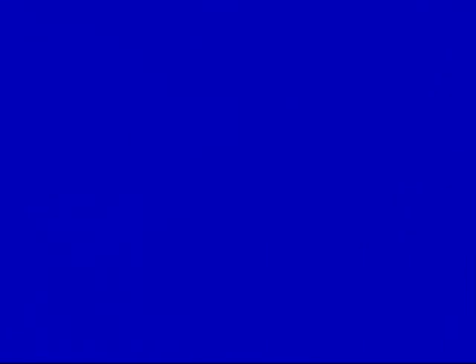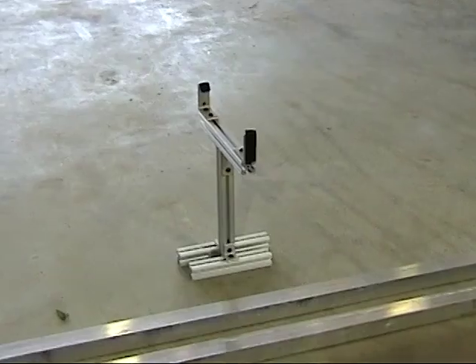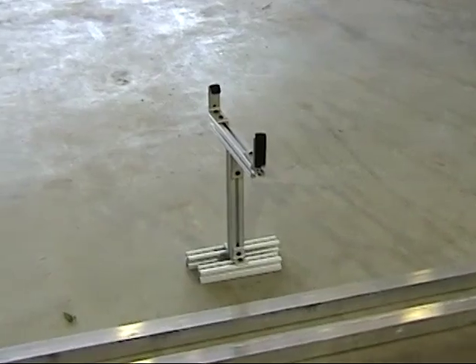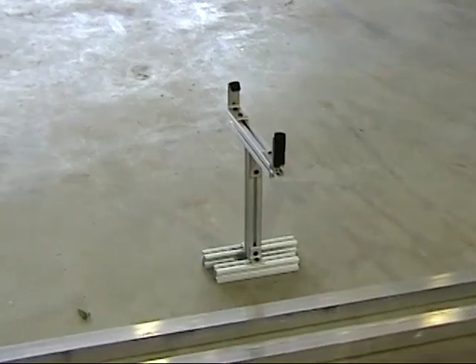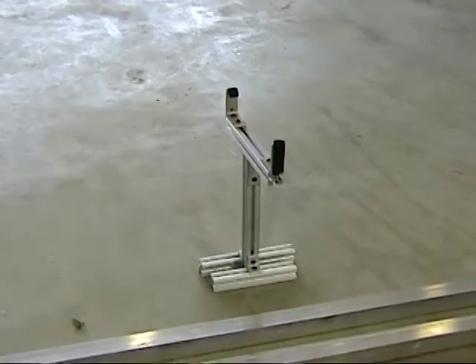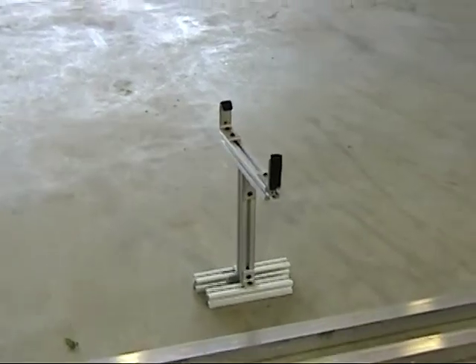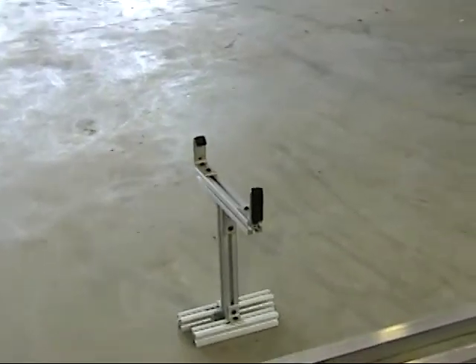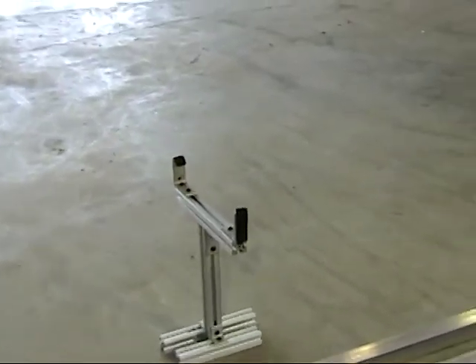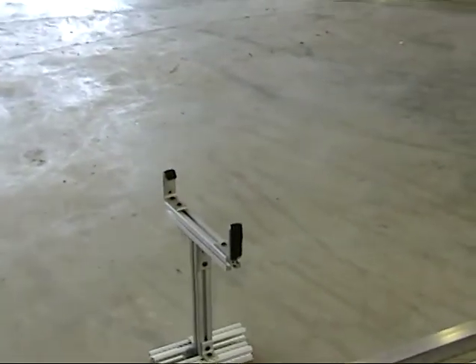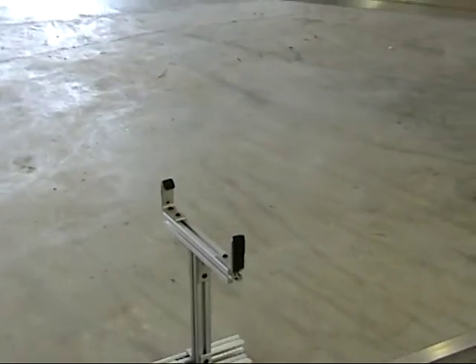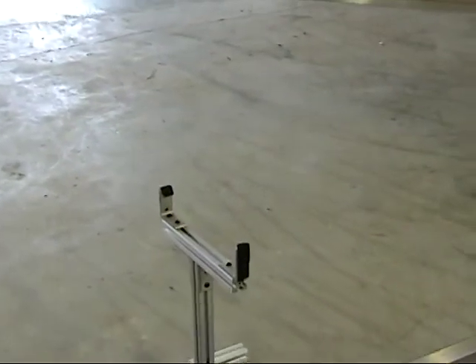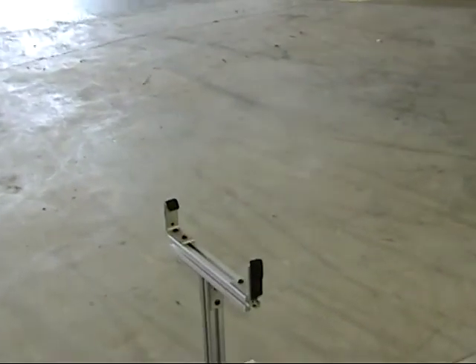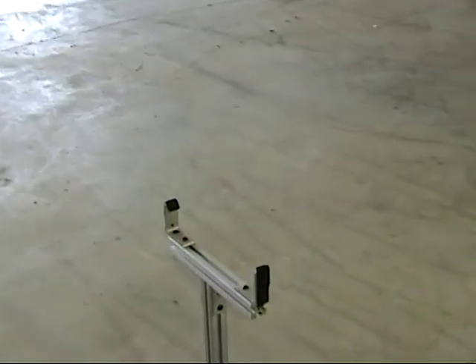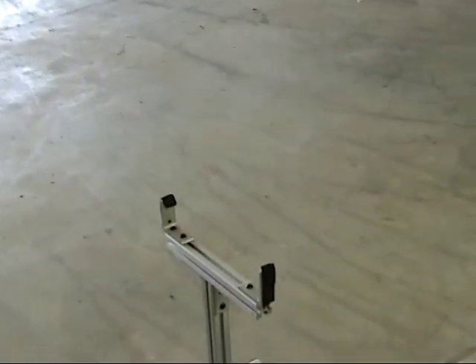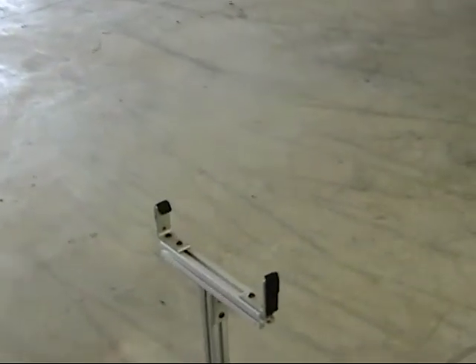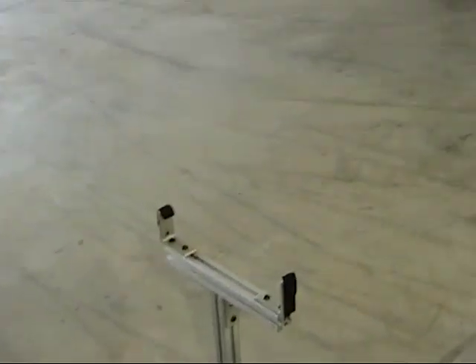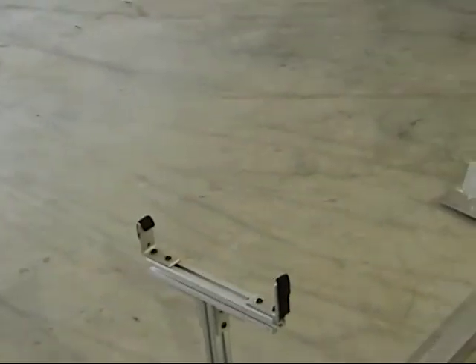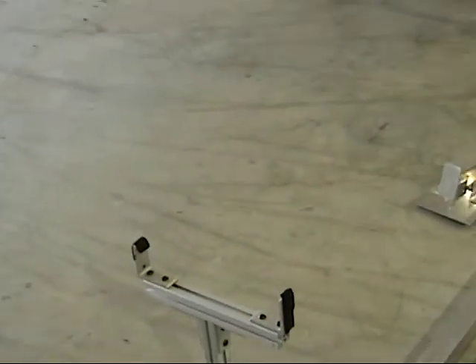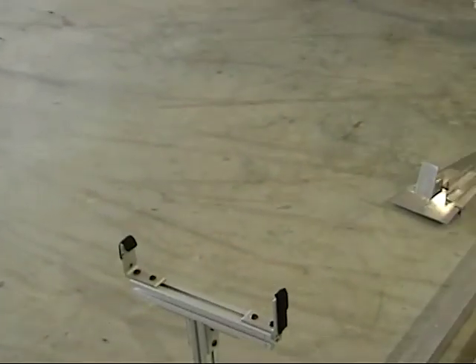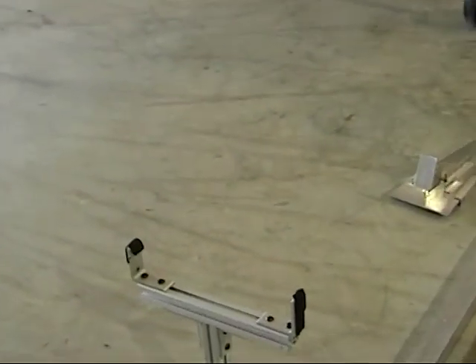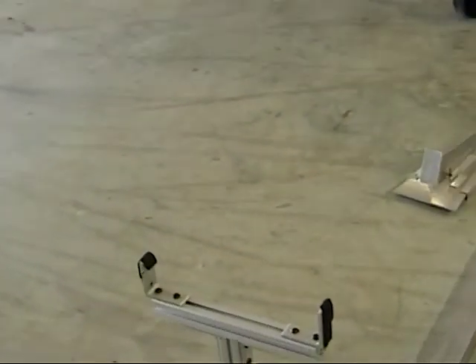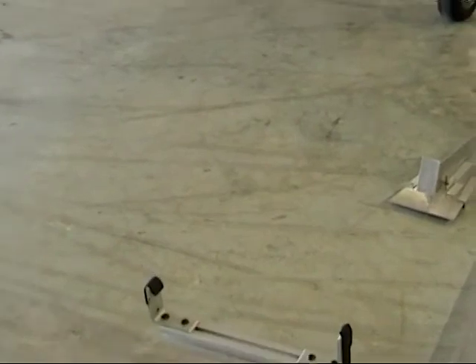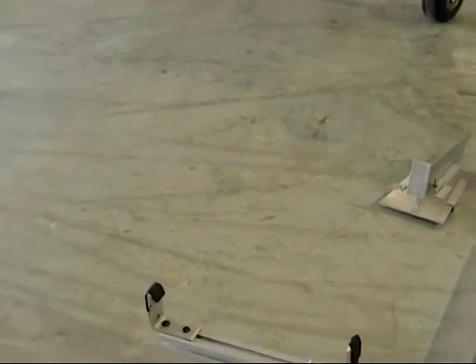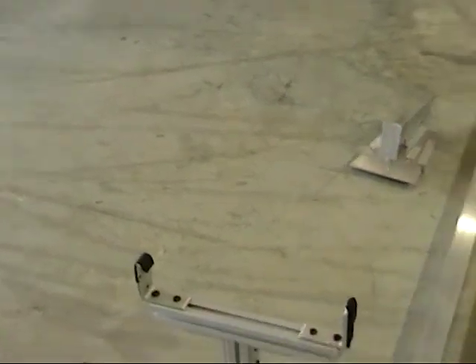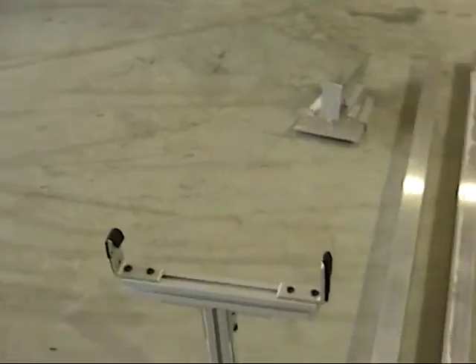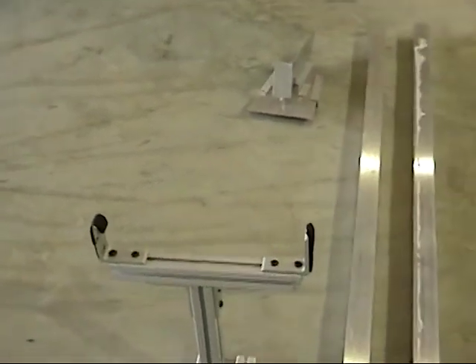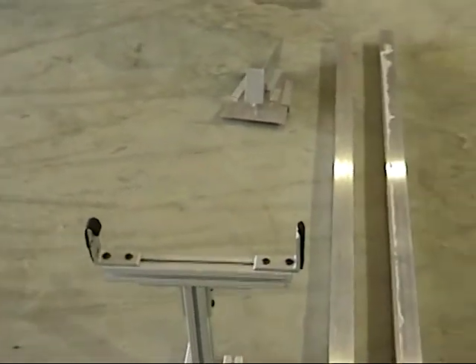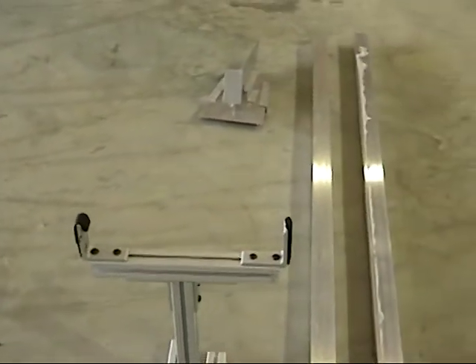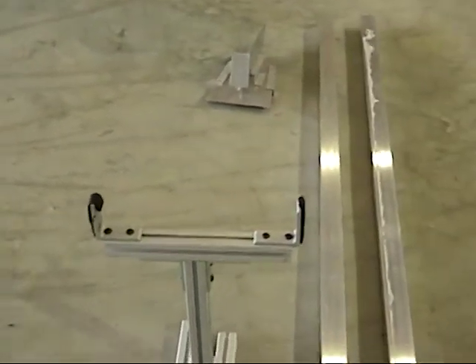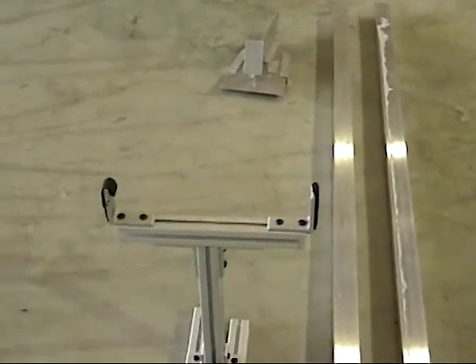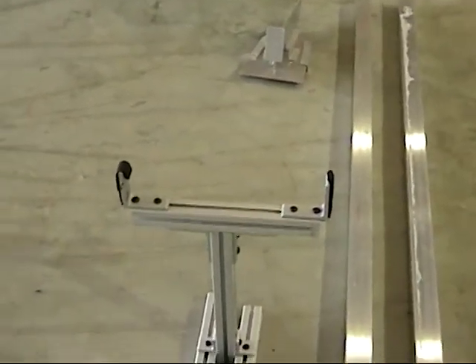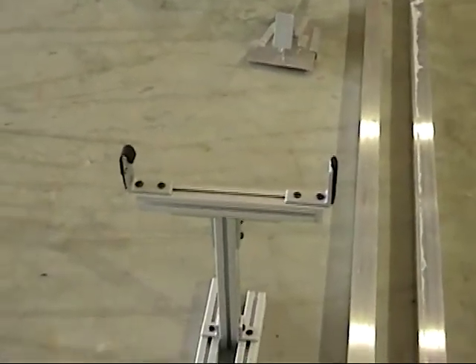Hello. This is a videotape of fixtures and the airplane. We'll go over the fixtures first.